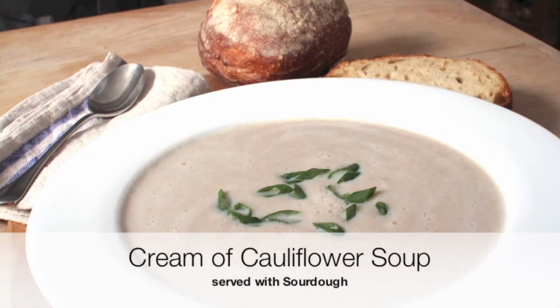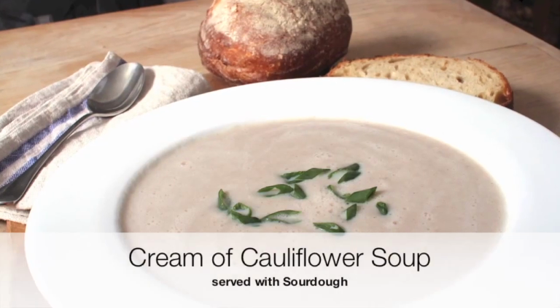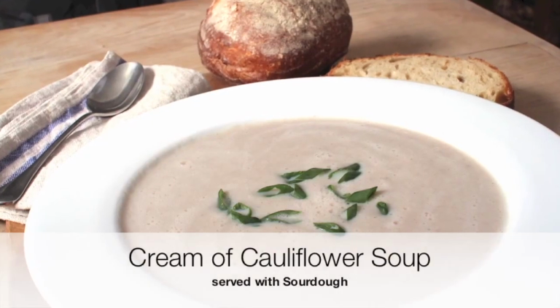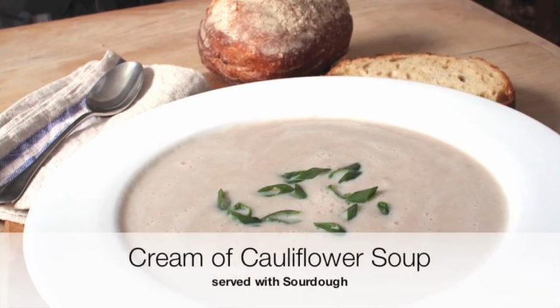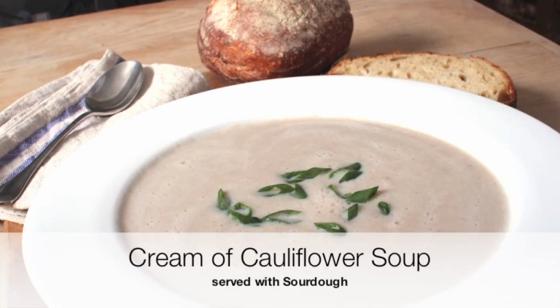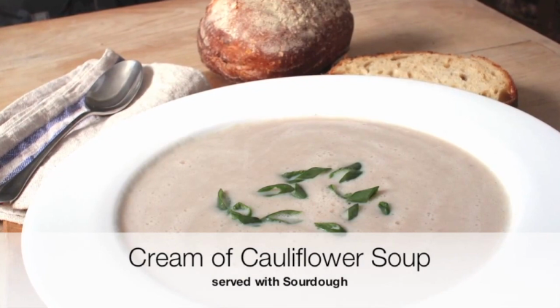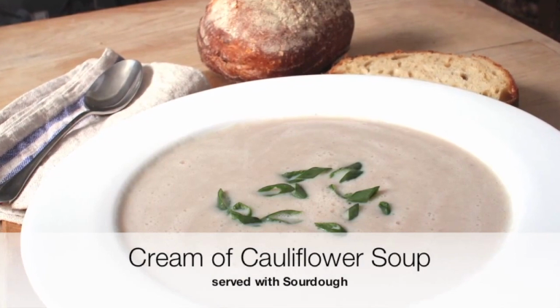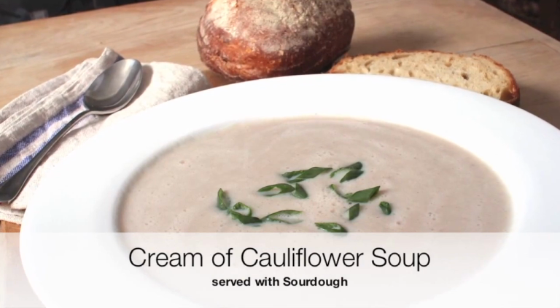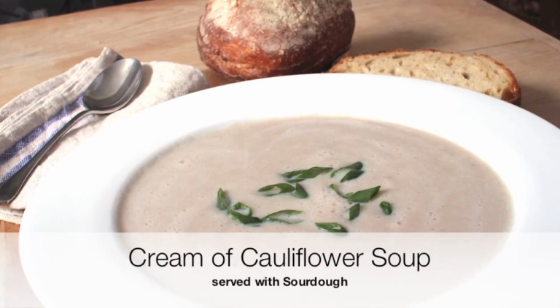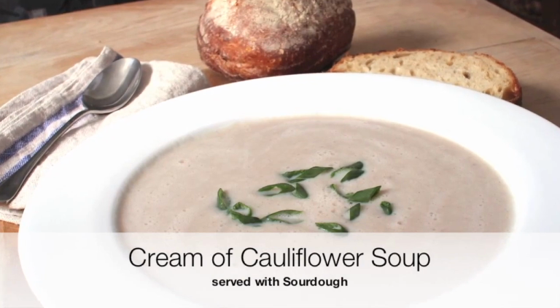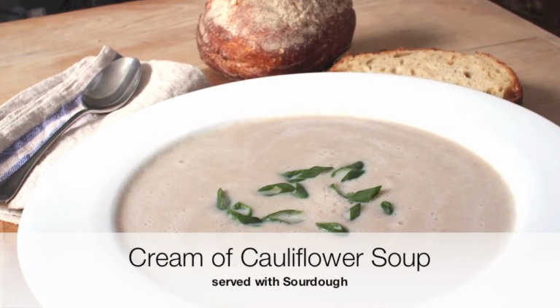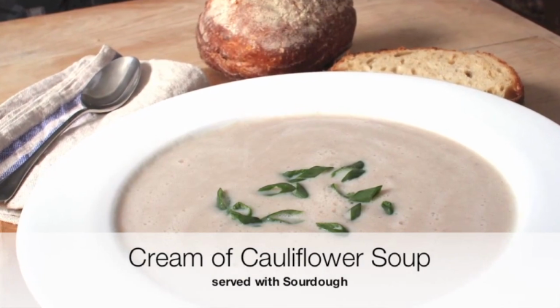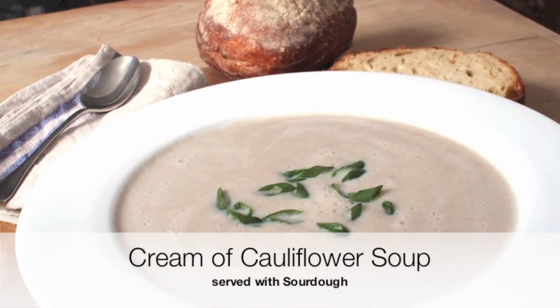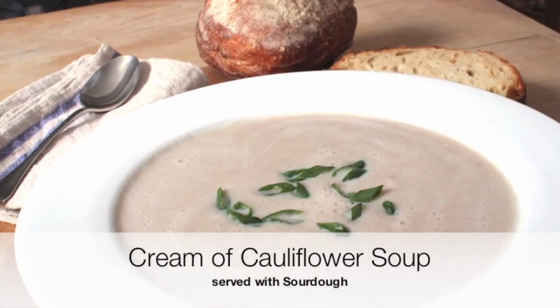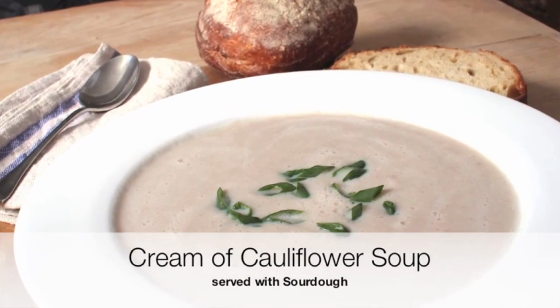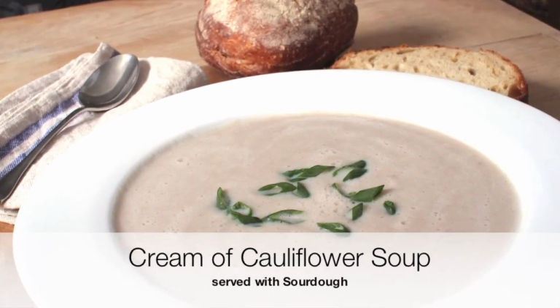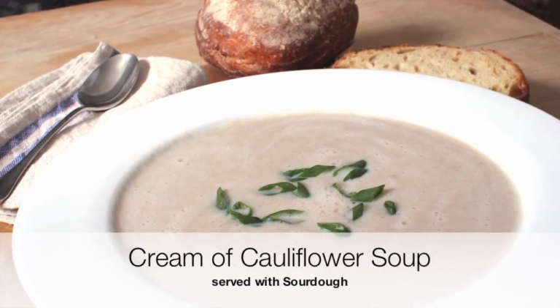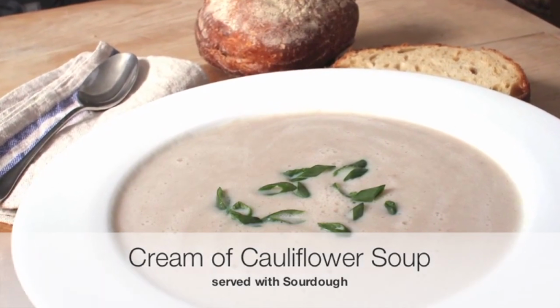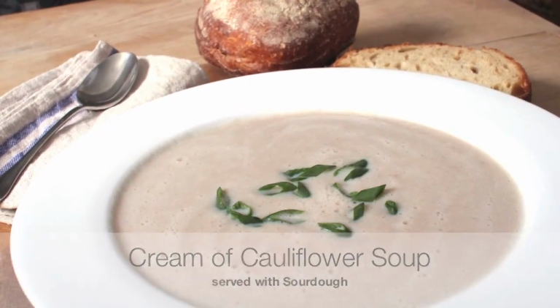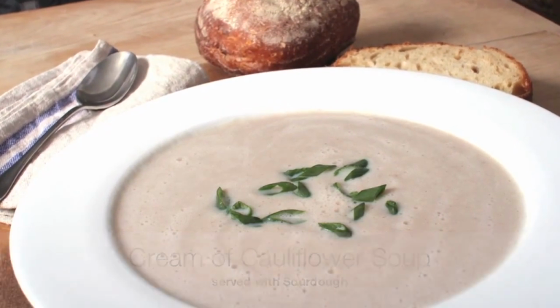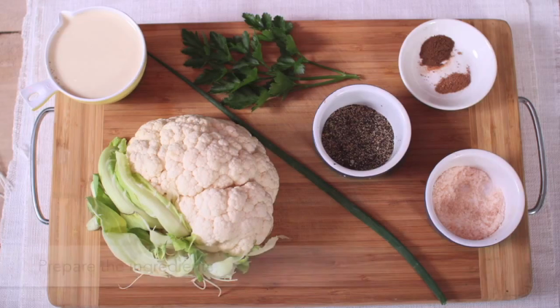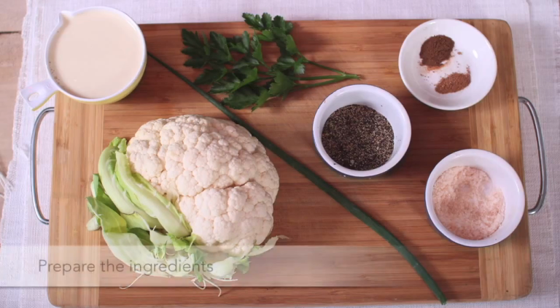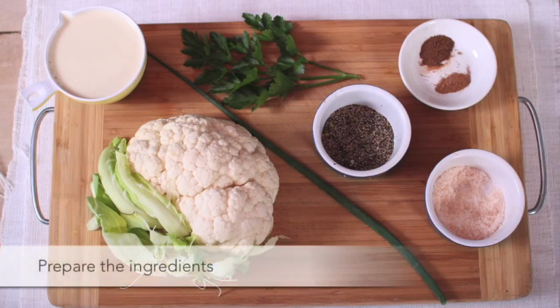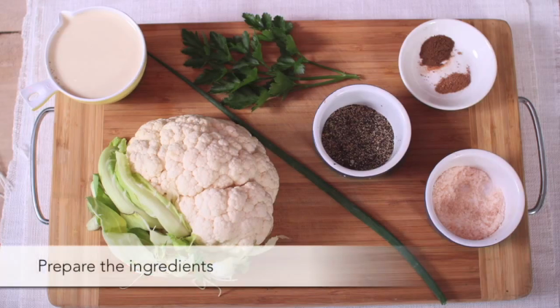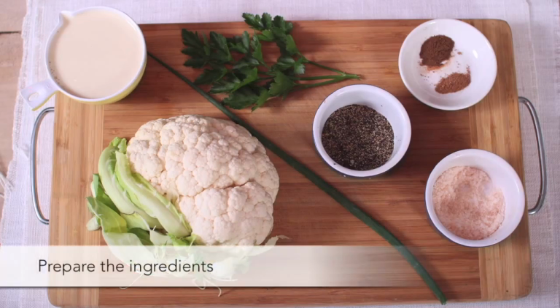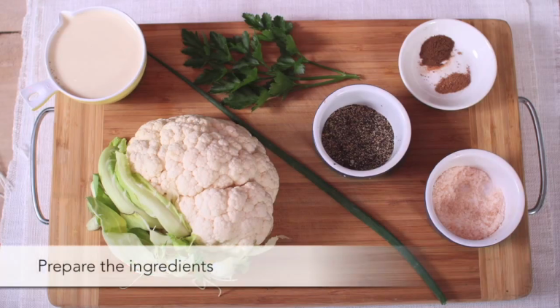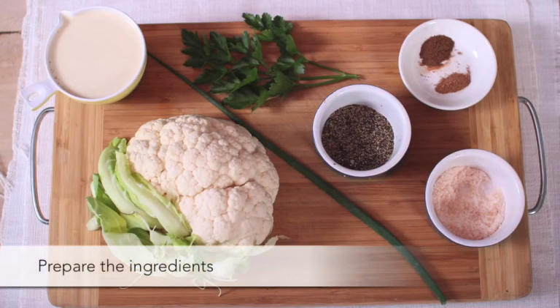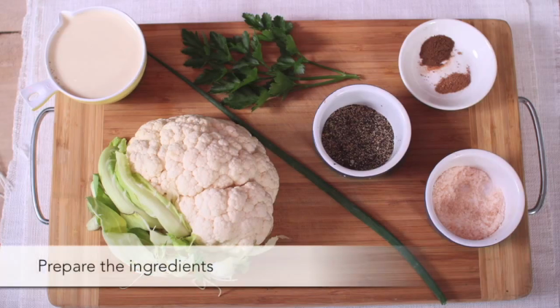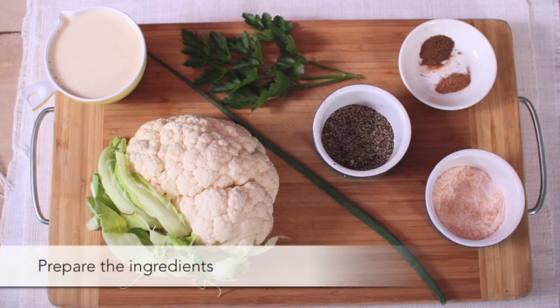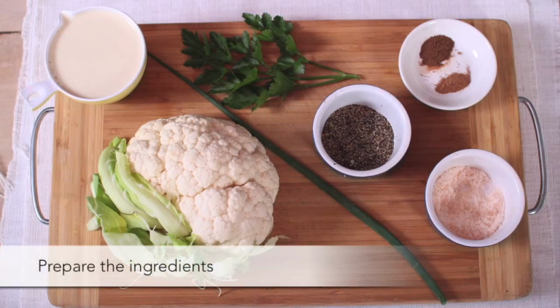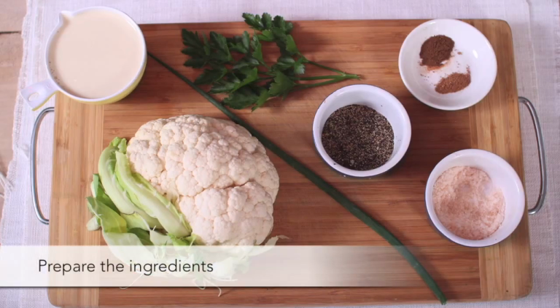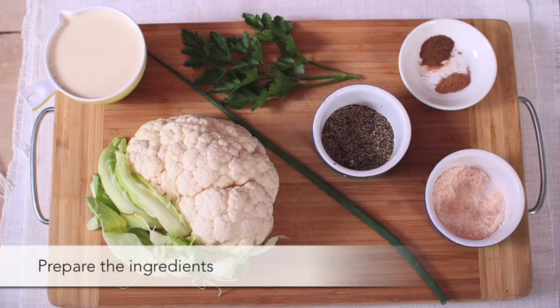Cream of cauliflower soup served with wholemeal sourdough. Prepare the ingredients.